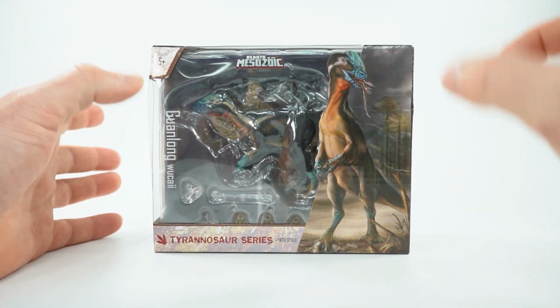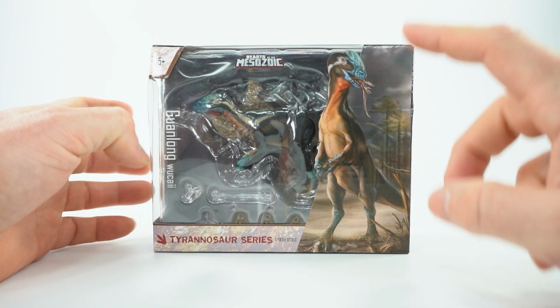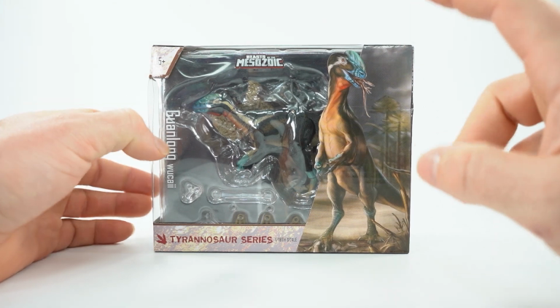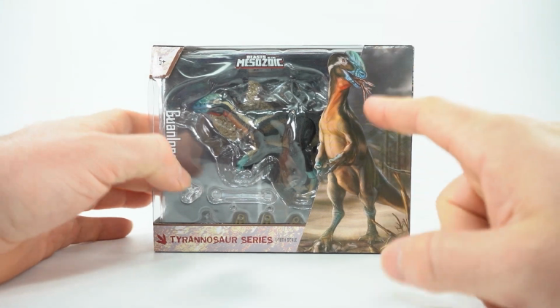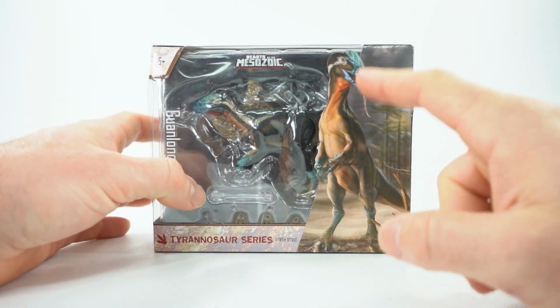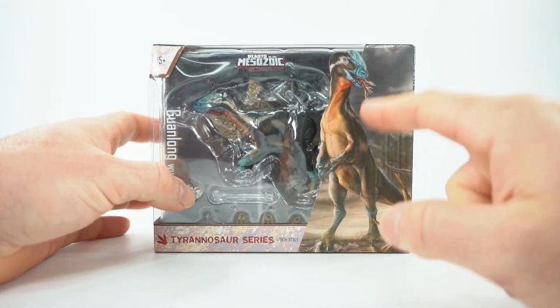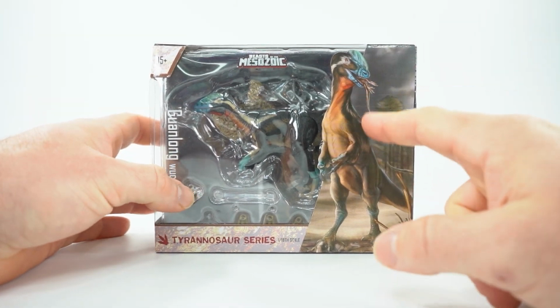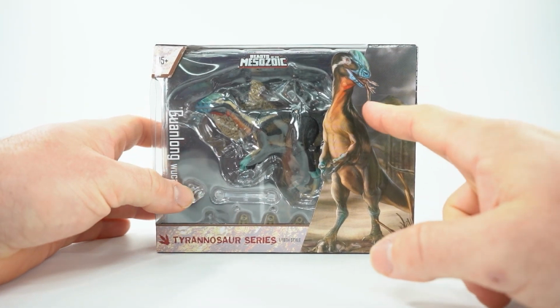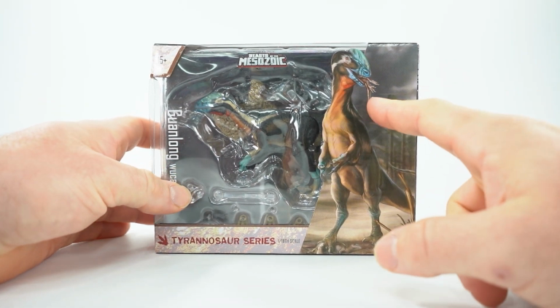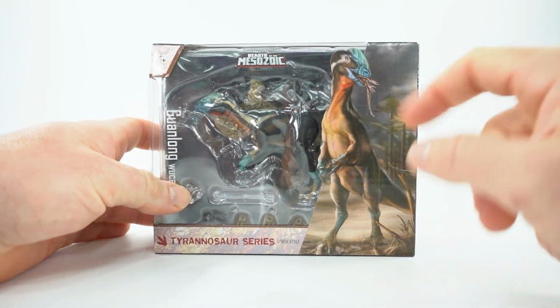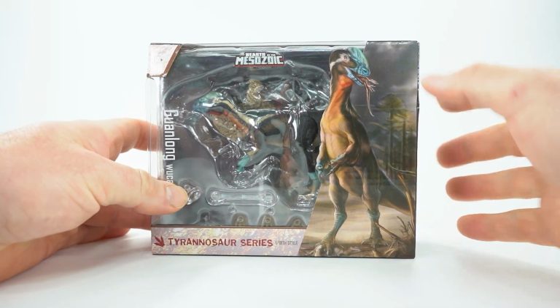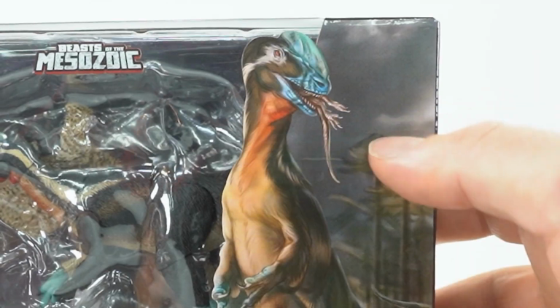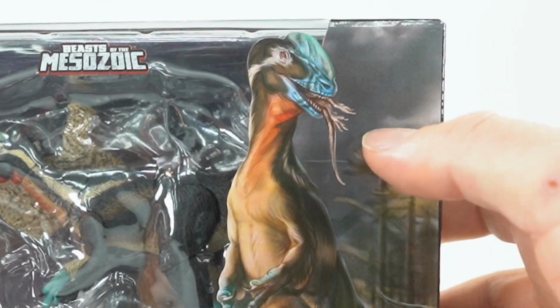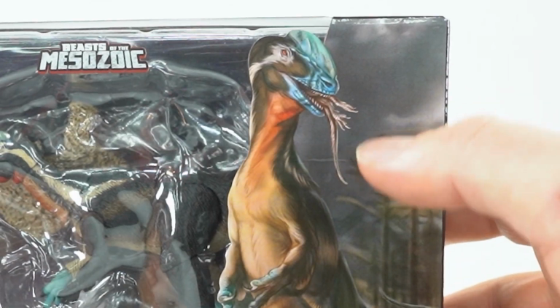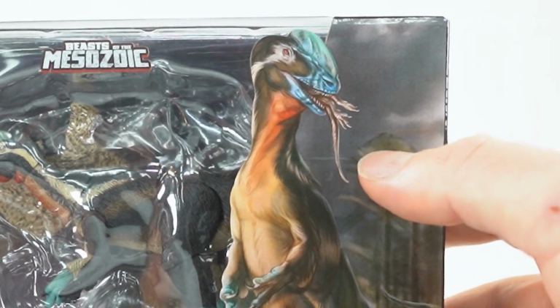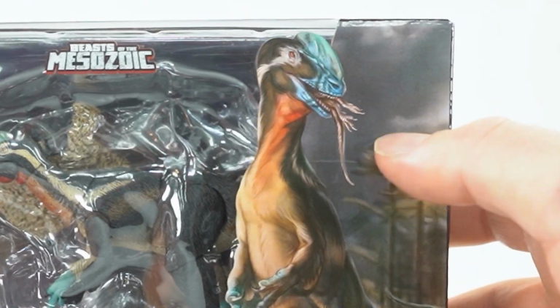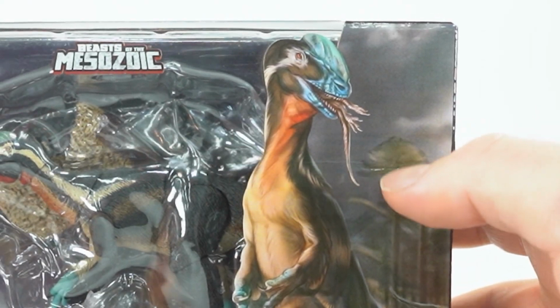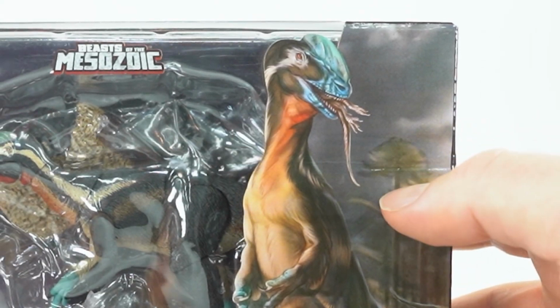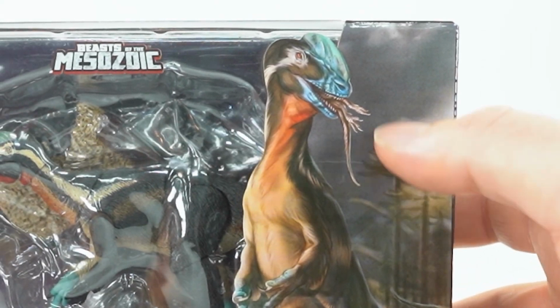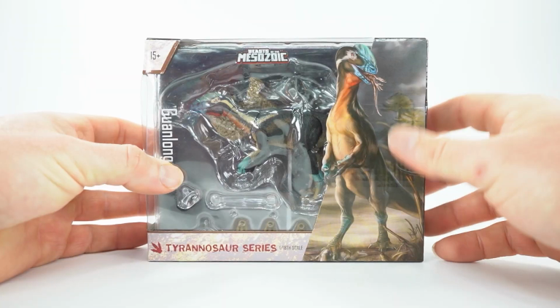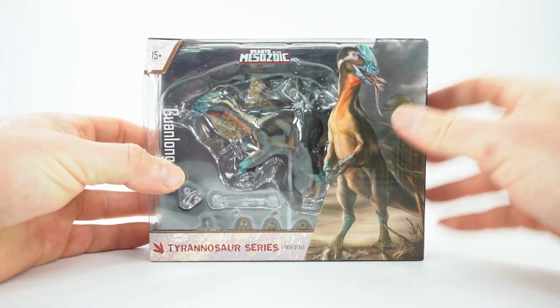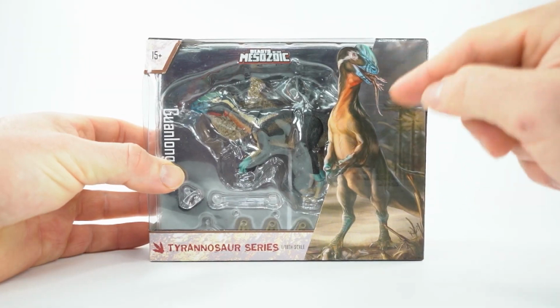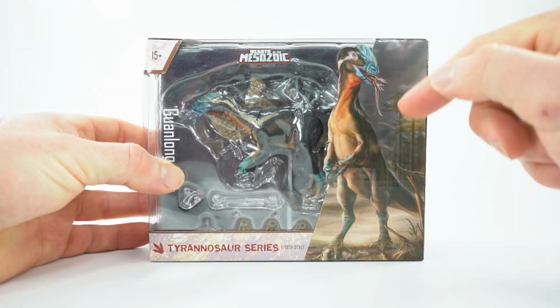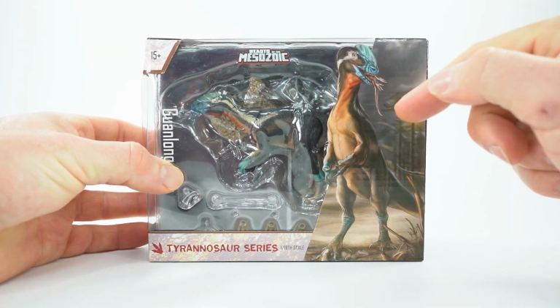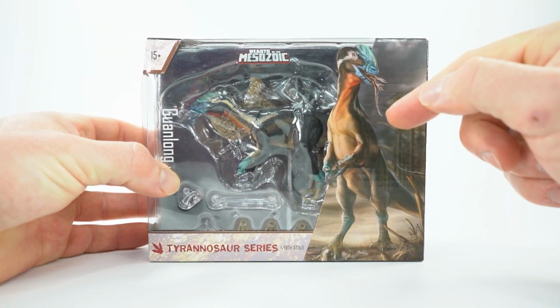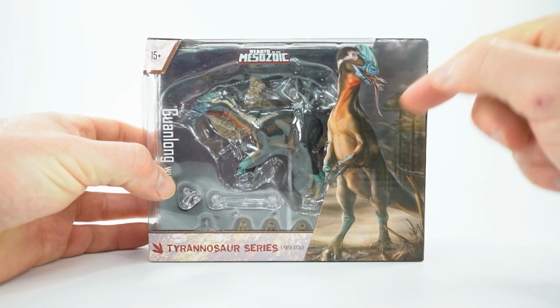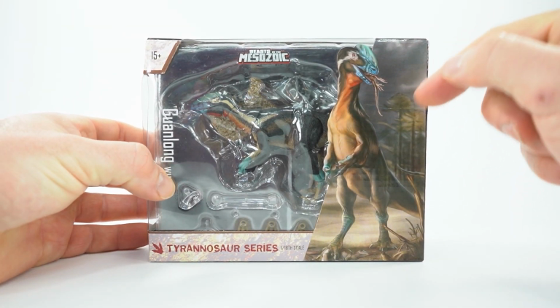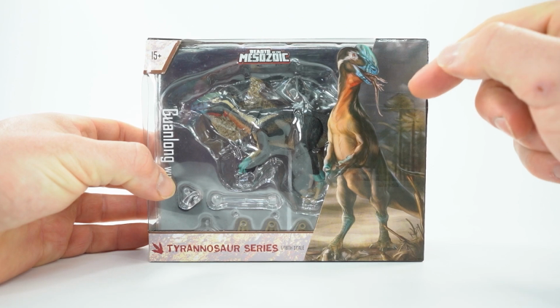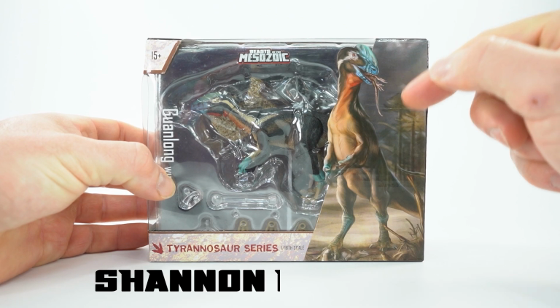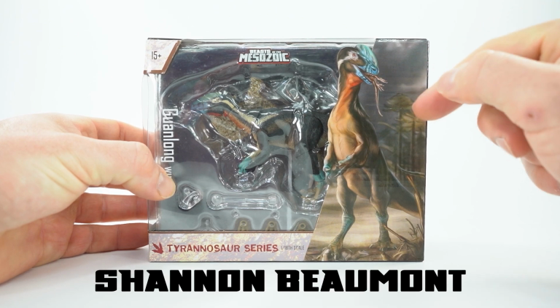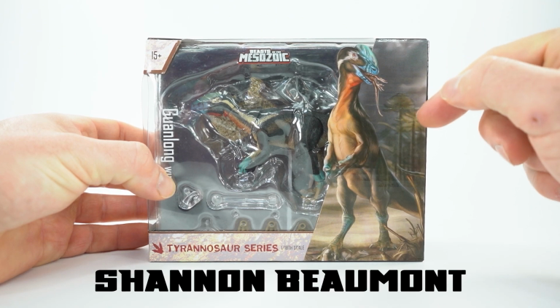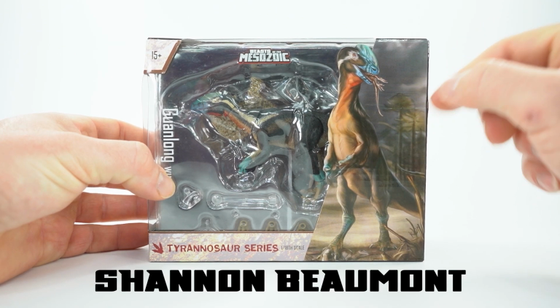I want to start off with this awesome illustration here of him eating a little dinosaur. And this awesome illustration was done by Shannon Beaumont.